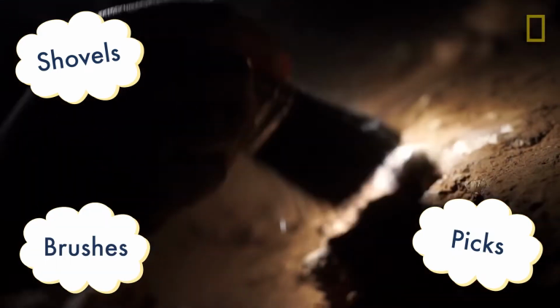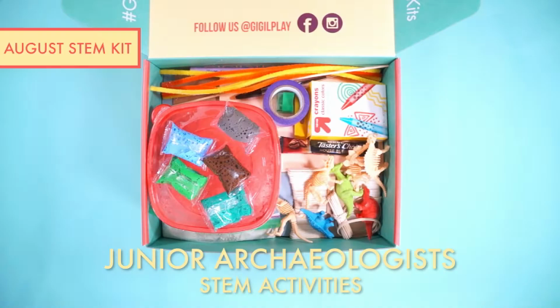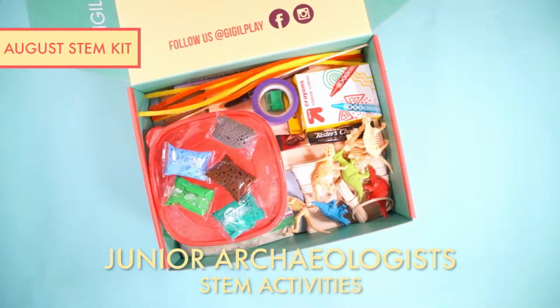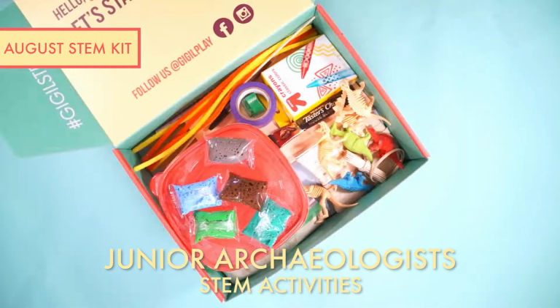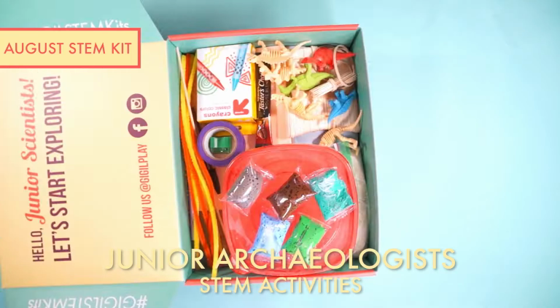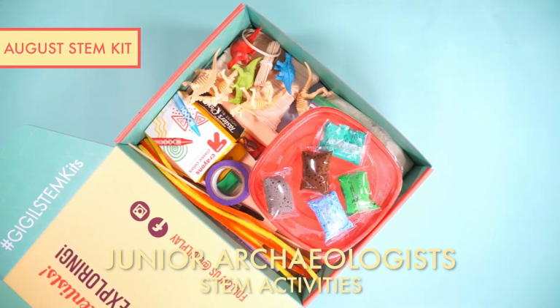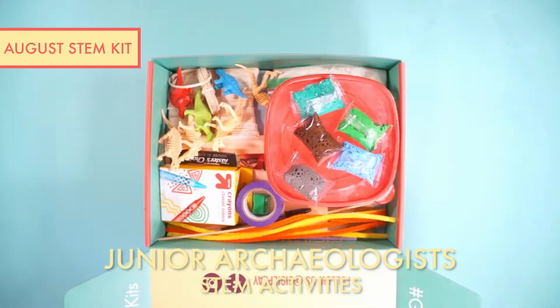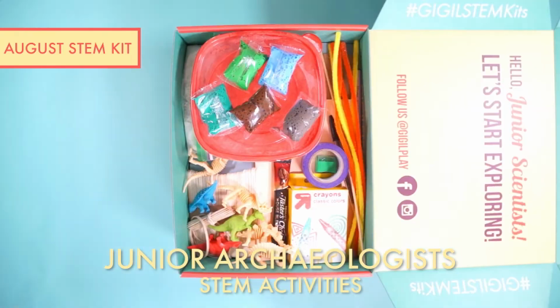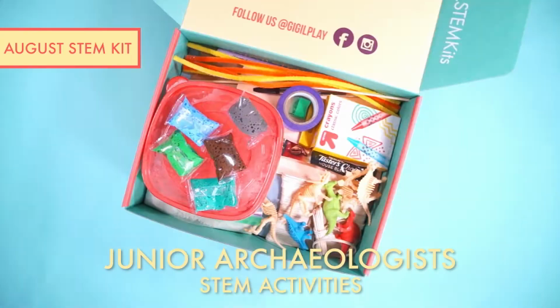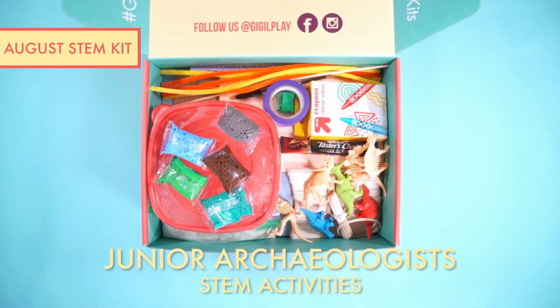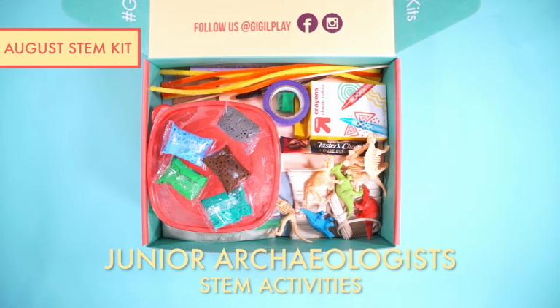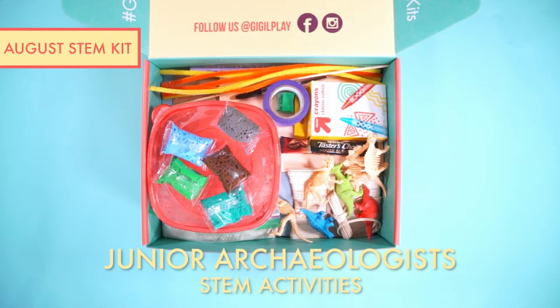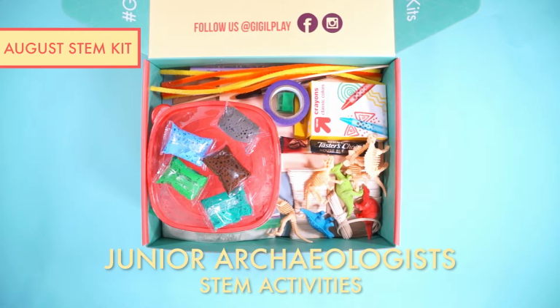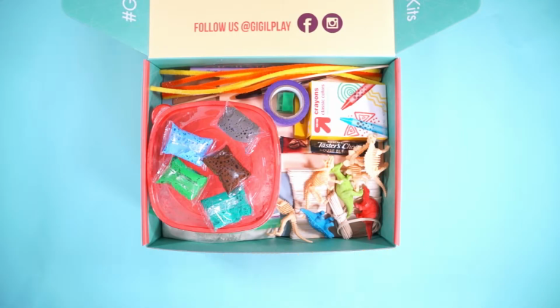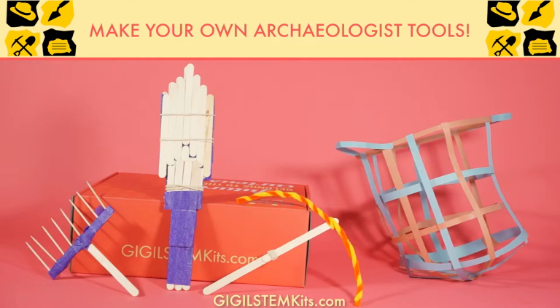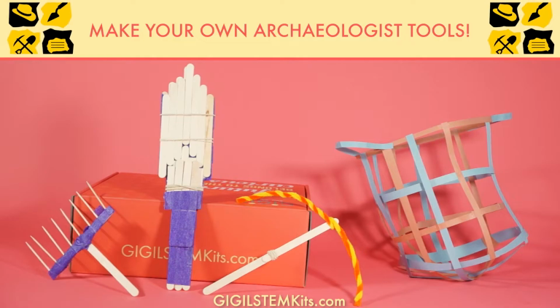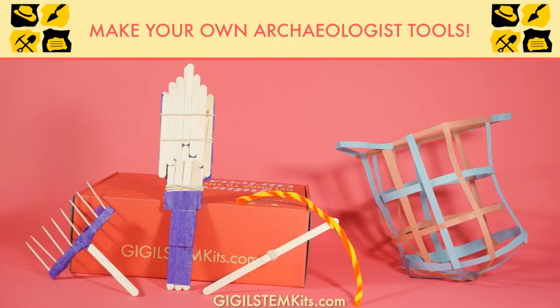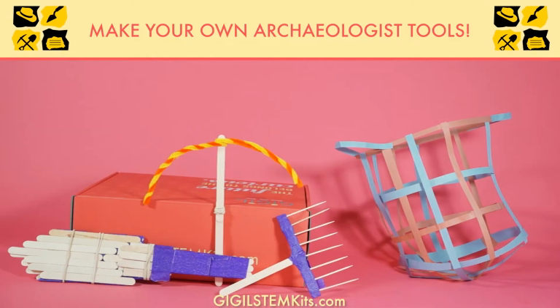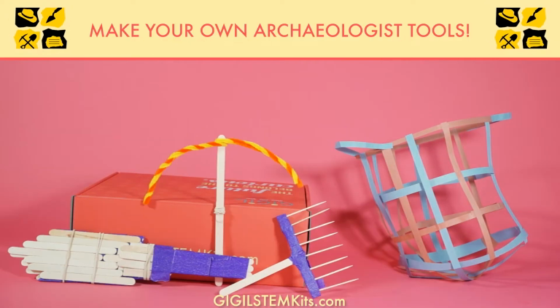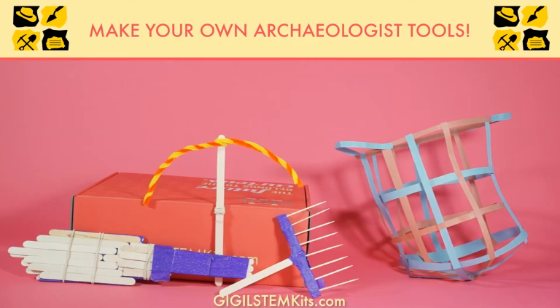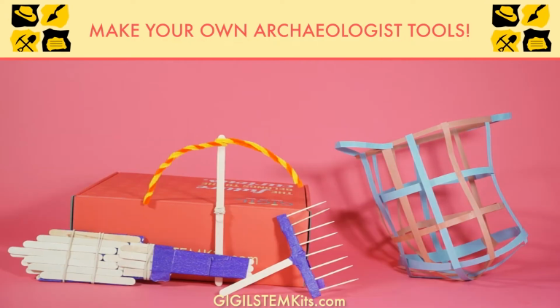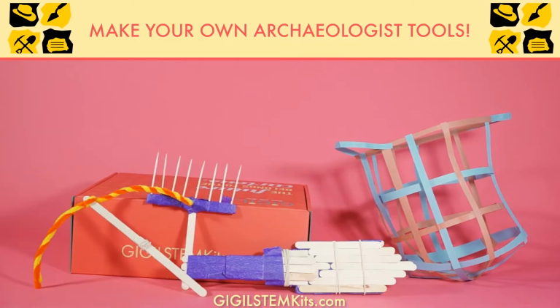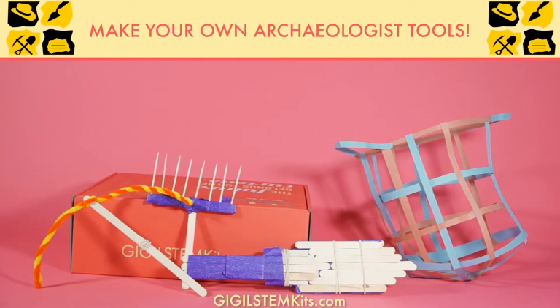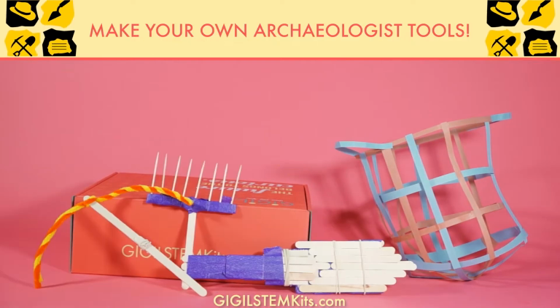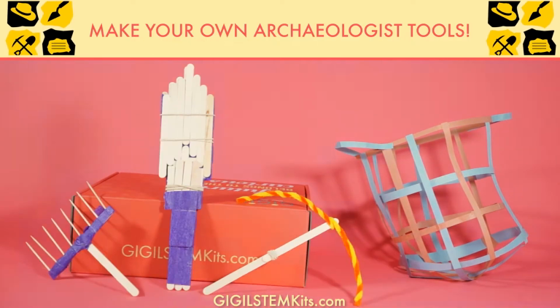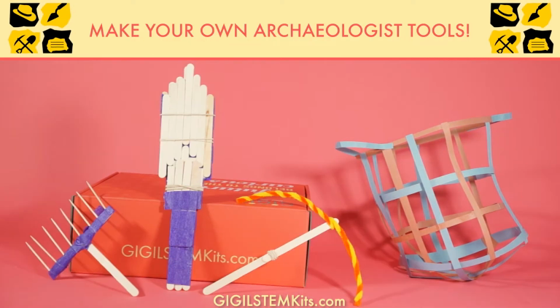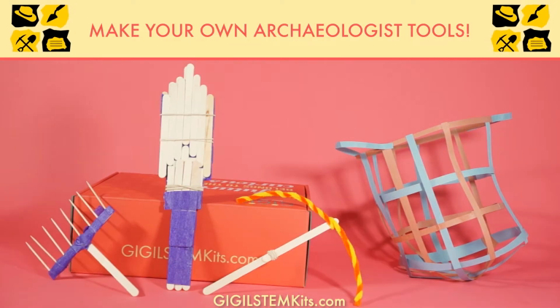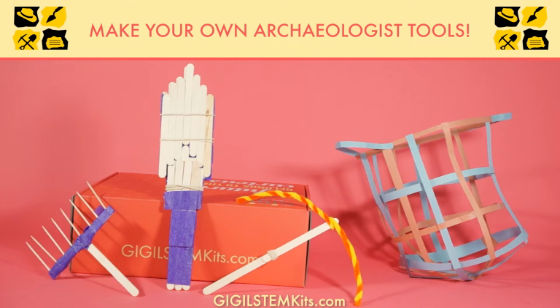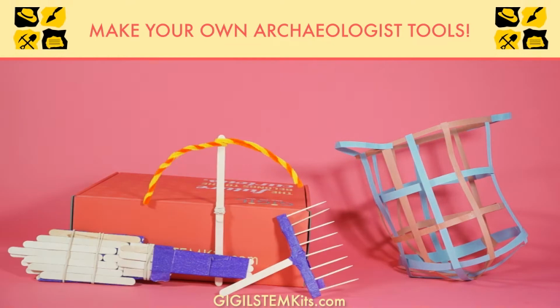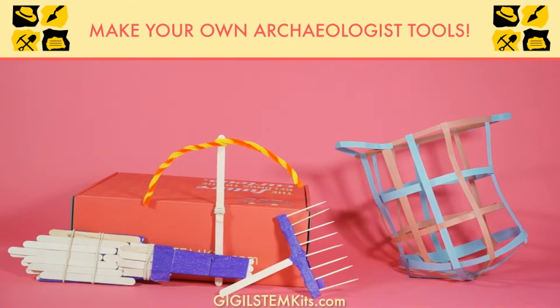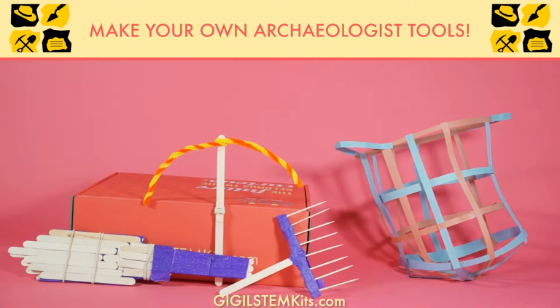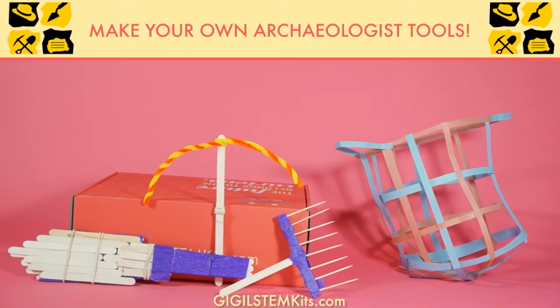In this month's Giggle STEM Kit, you can make your own archaeology tools. Order yours at gigglestemkits.com.